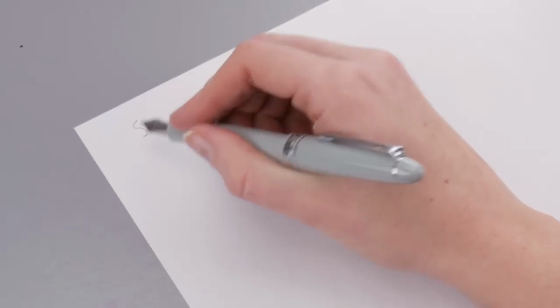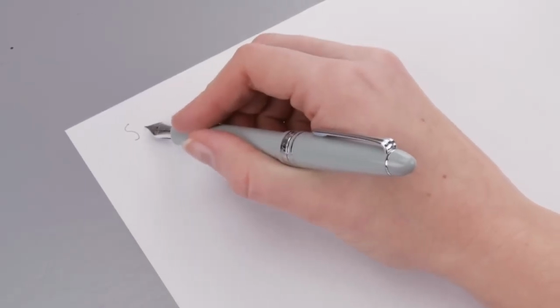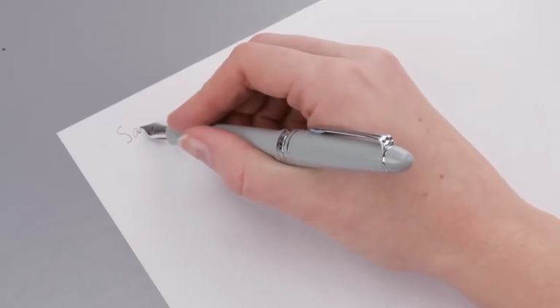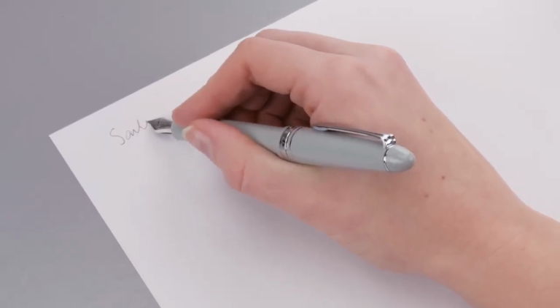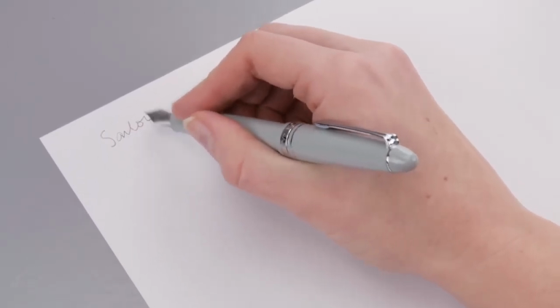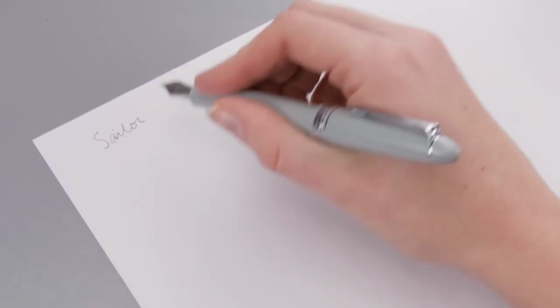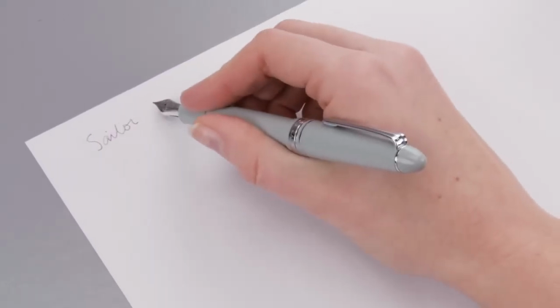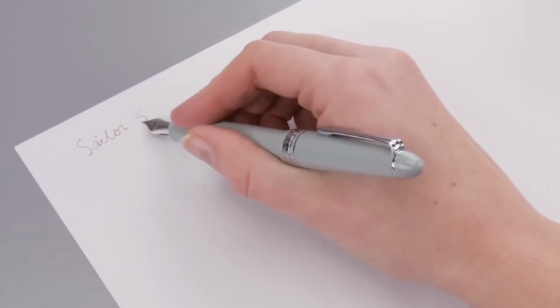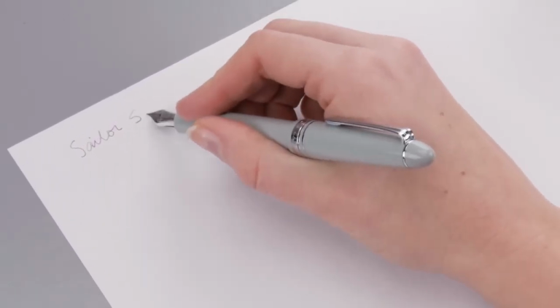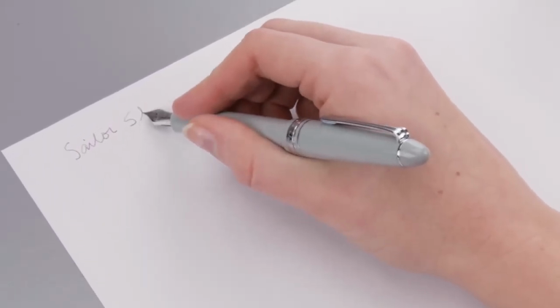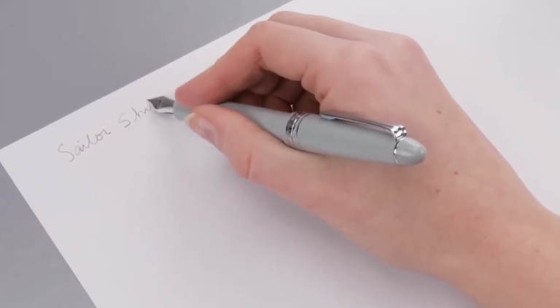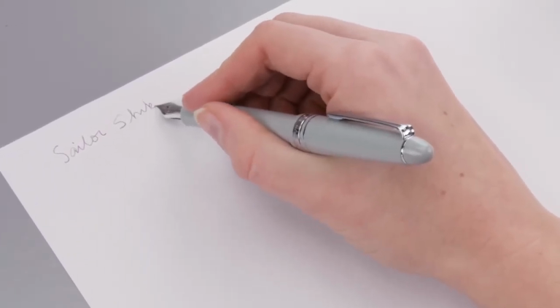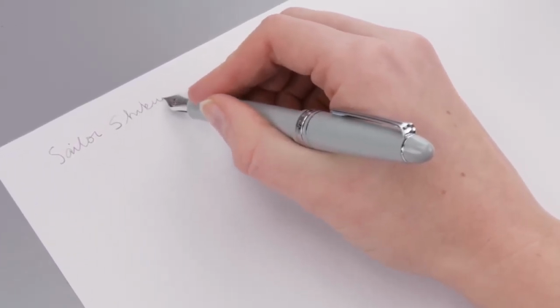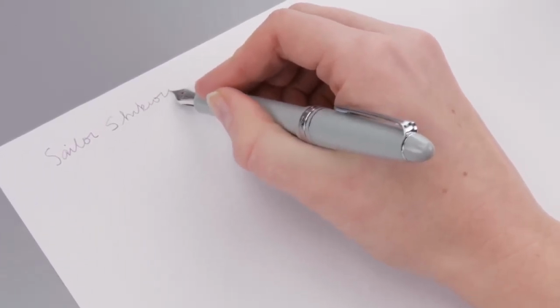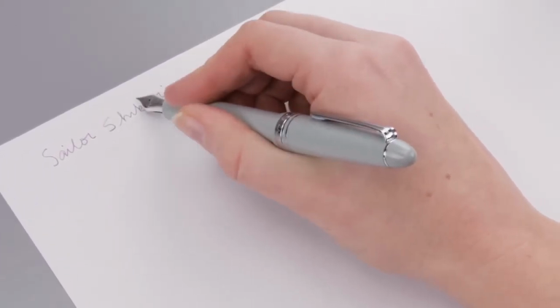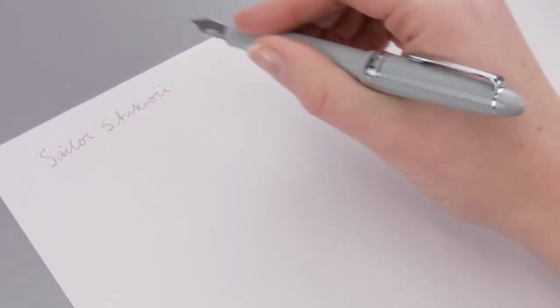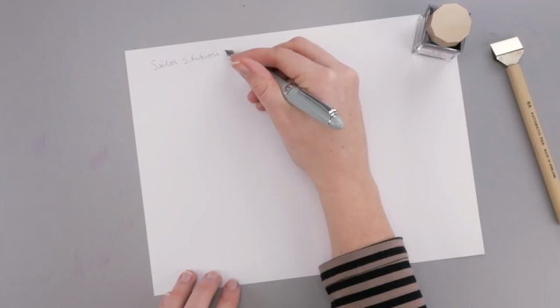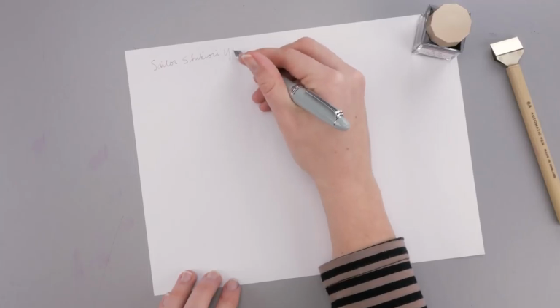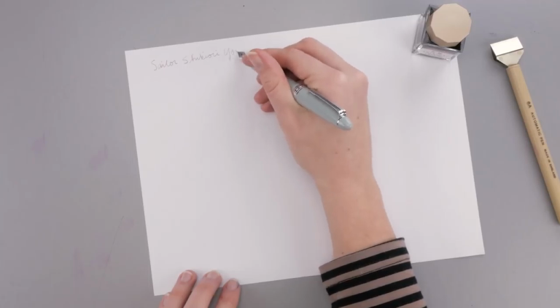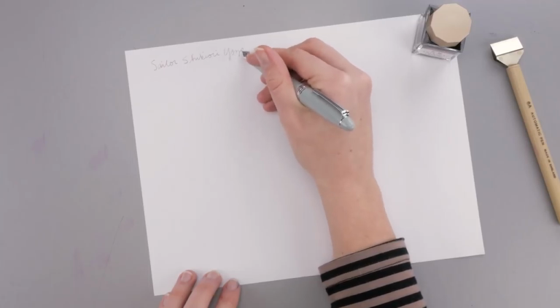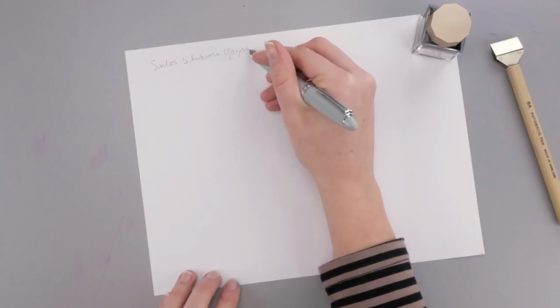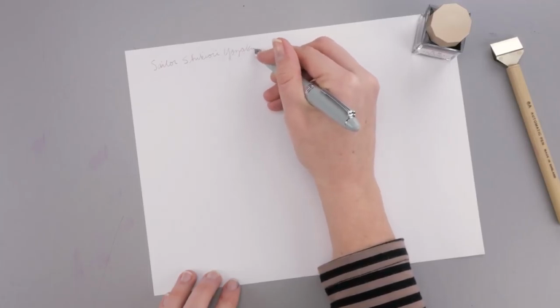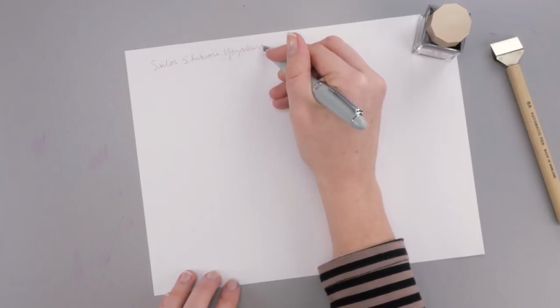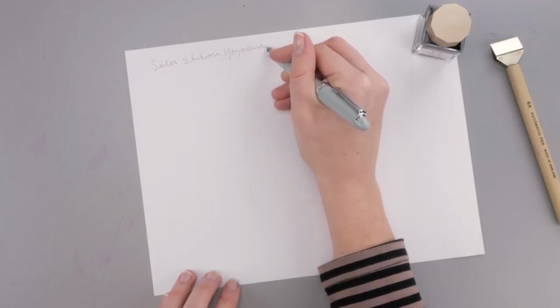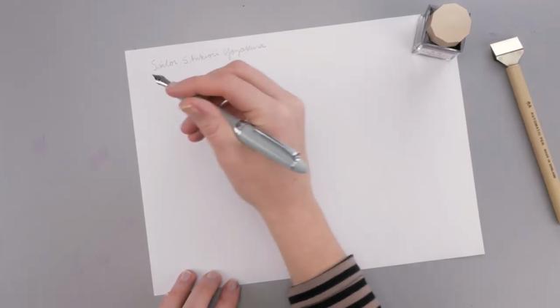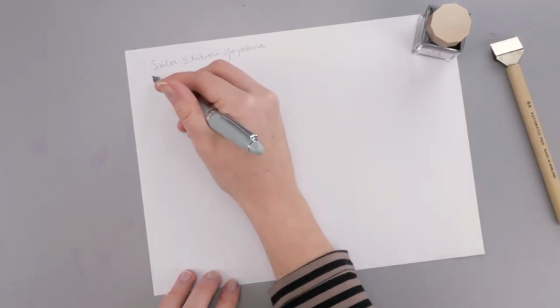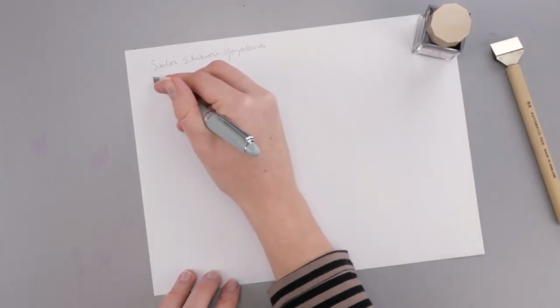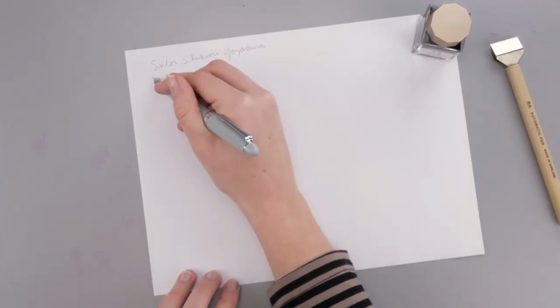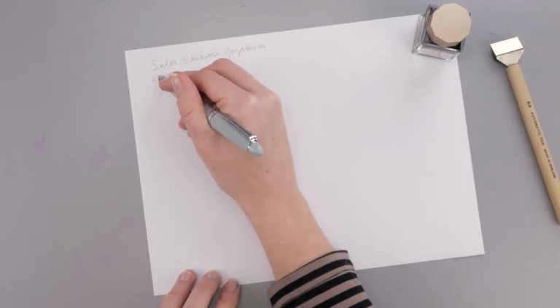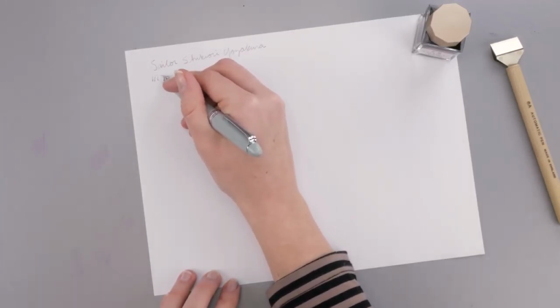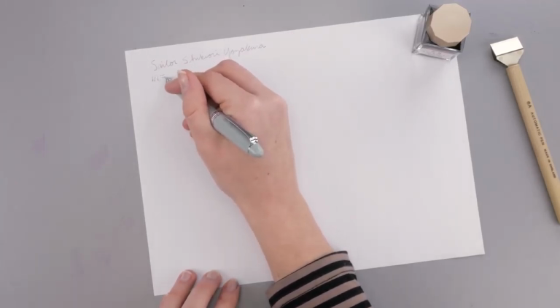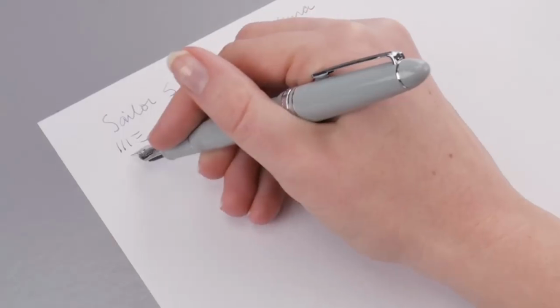I have it here in the Sailor 1911 Standard Anchor Gray, and this pen has a medium fine nib.